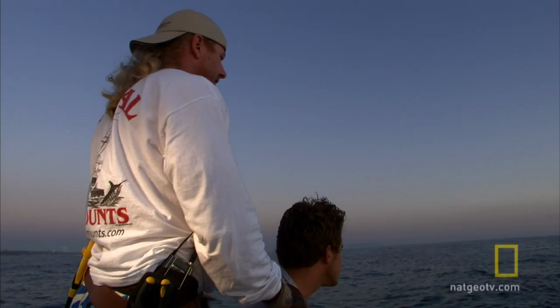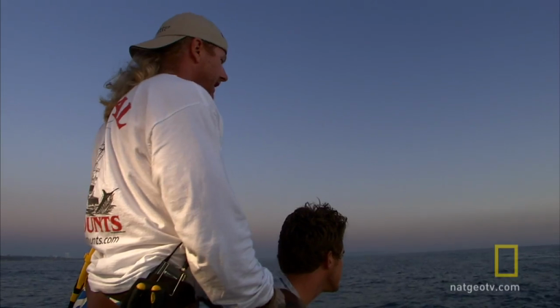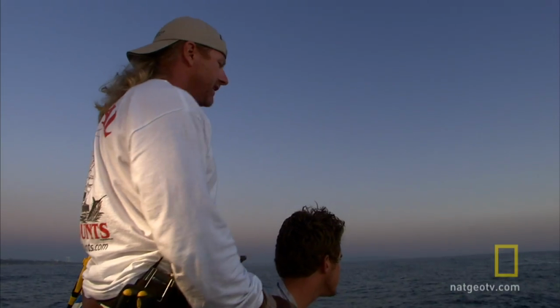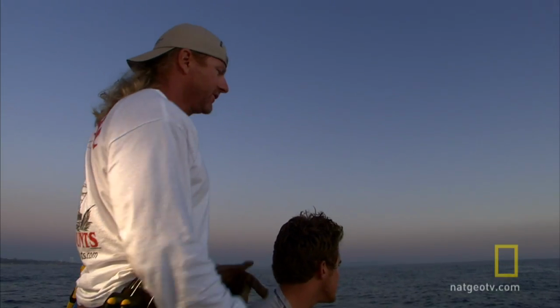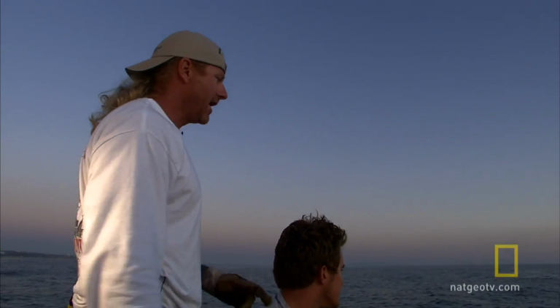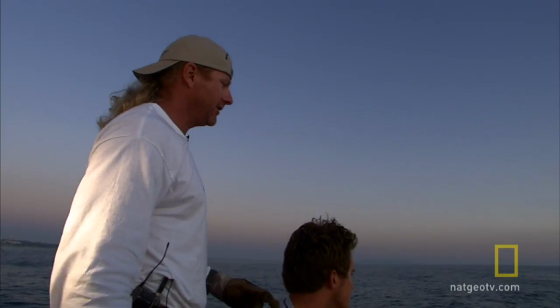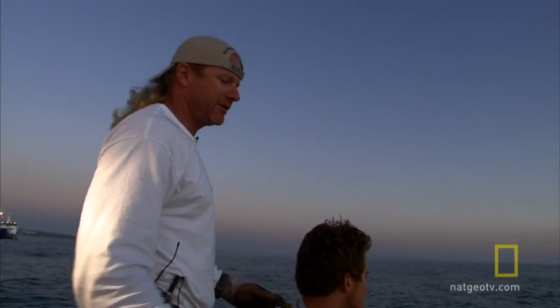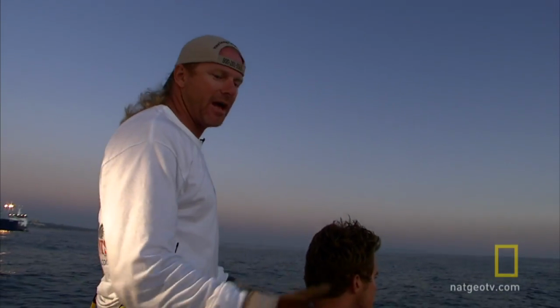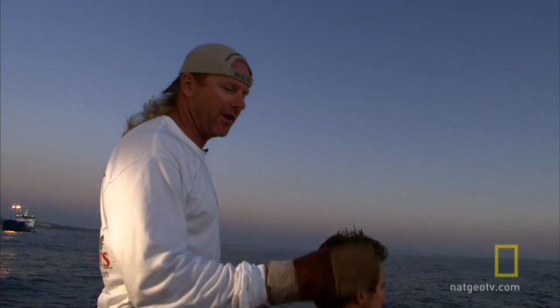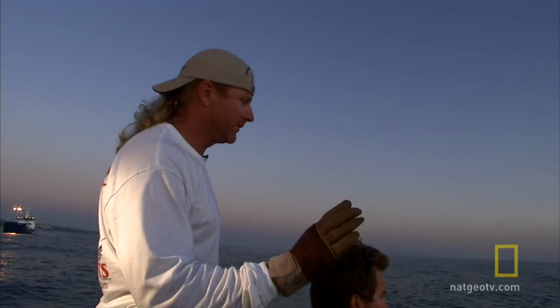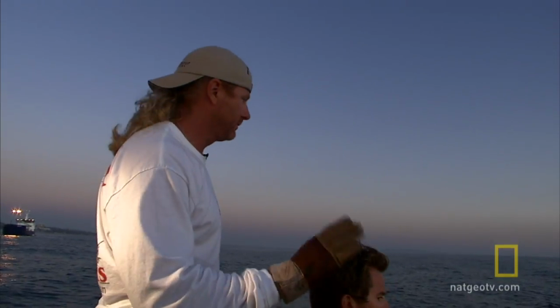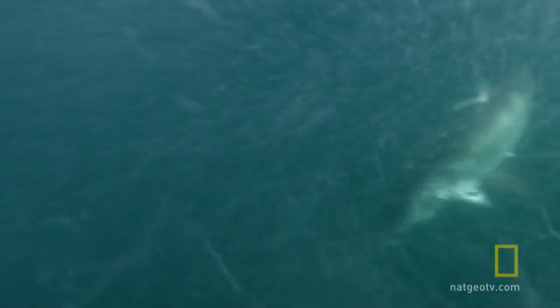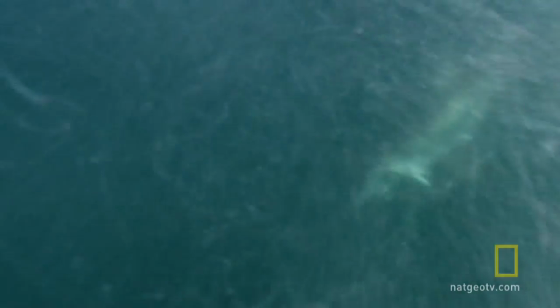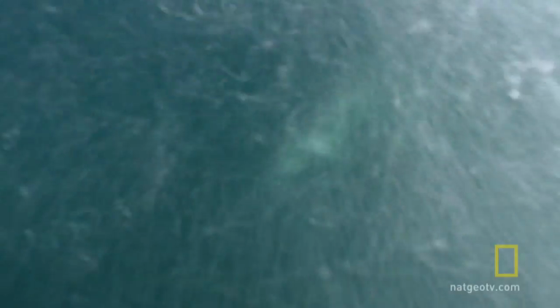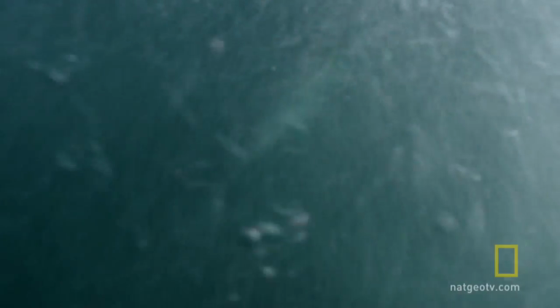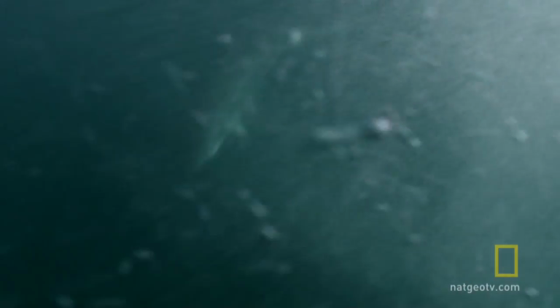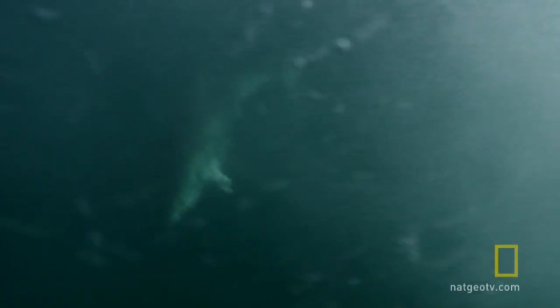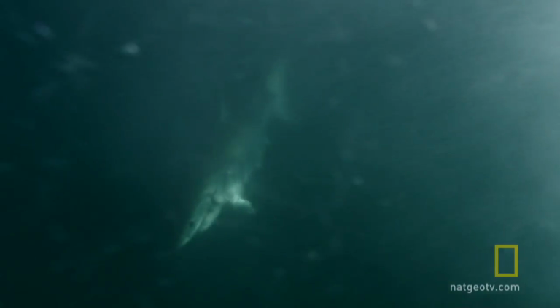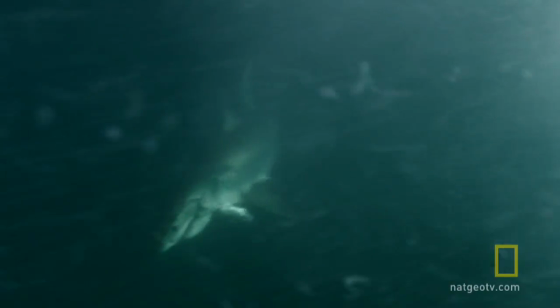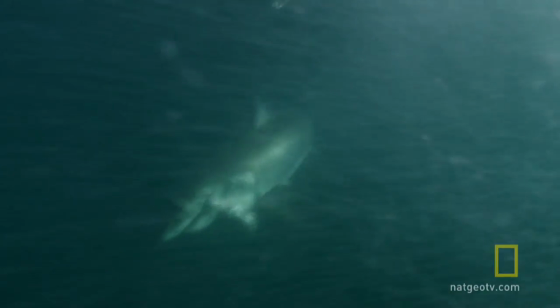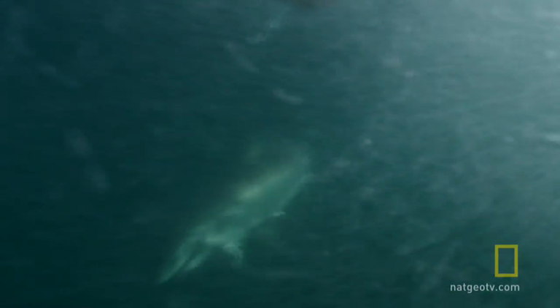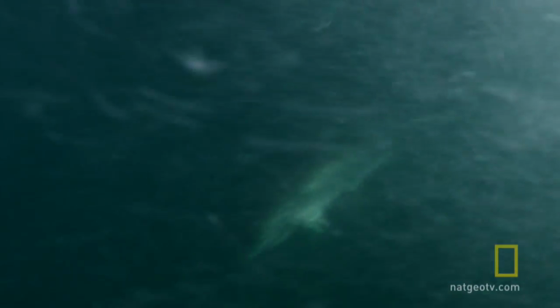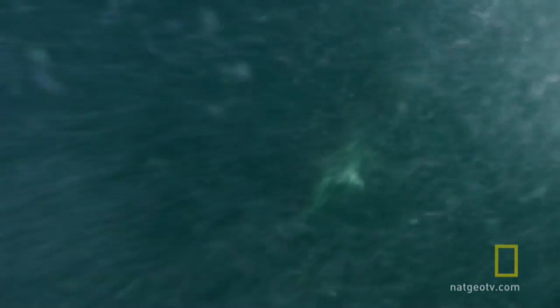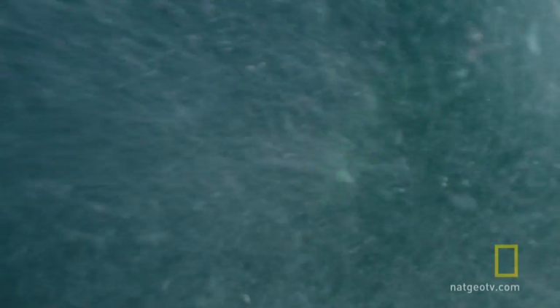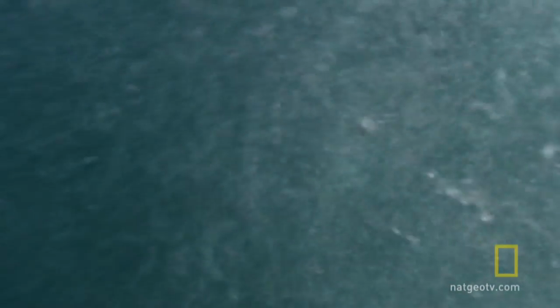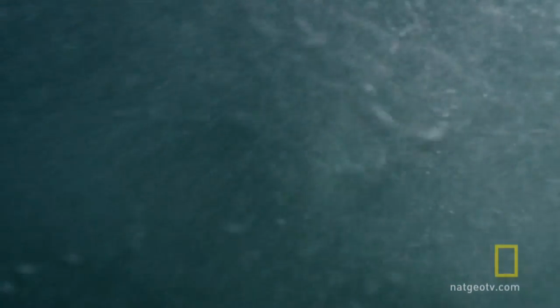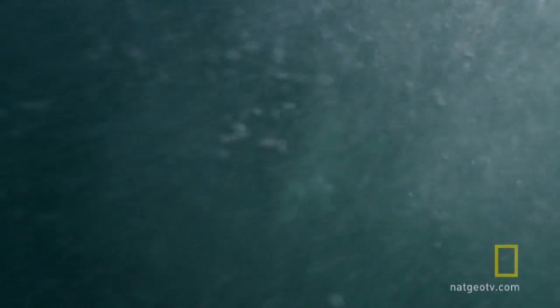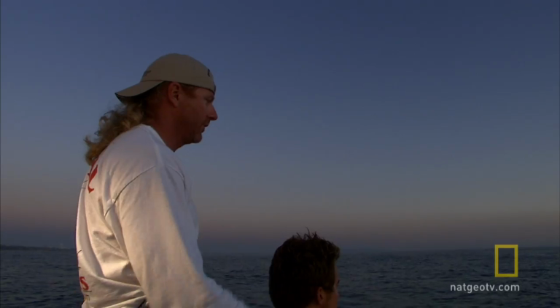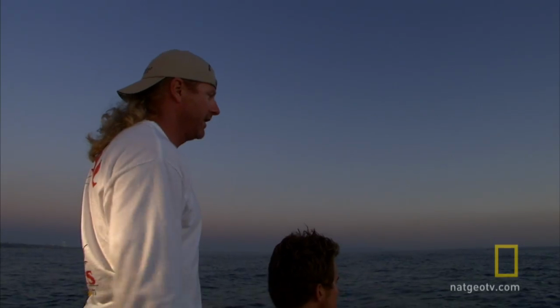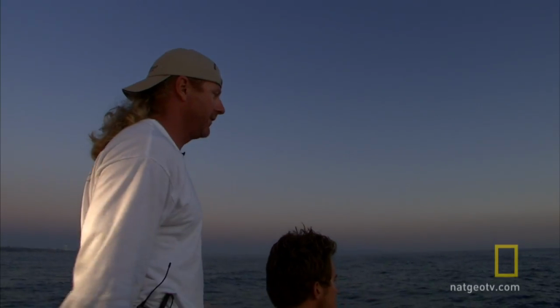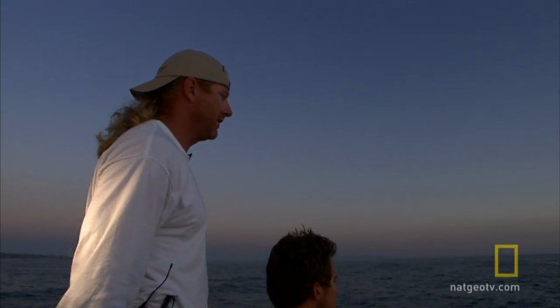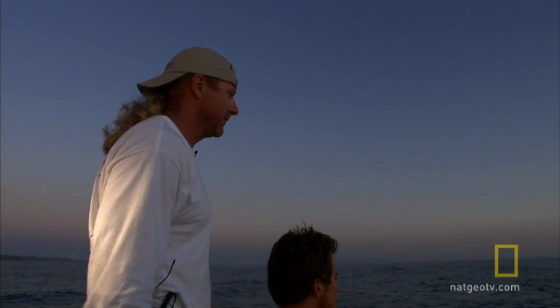Yeah, he's fine. He's just down there swimming normal, just a bigger fish swimming down there deeper.